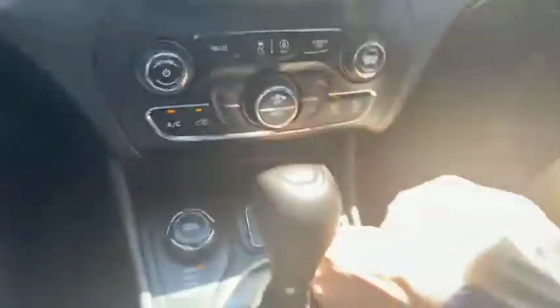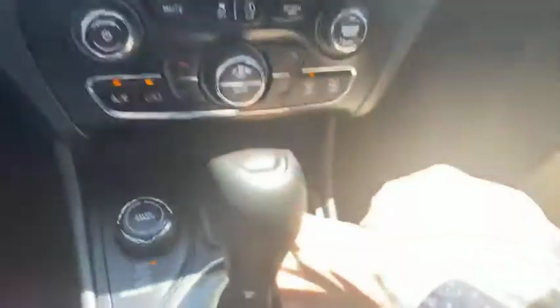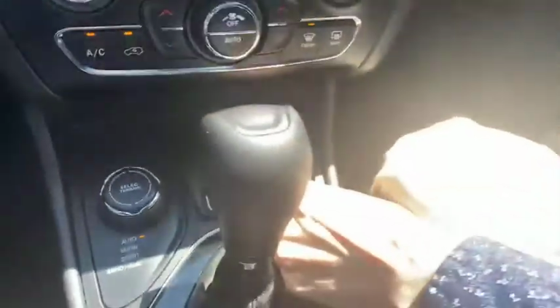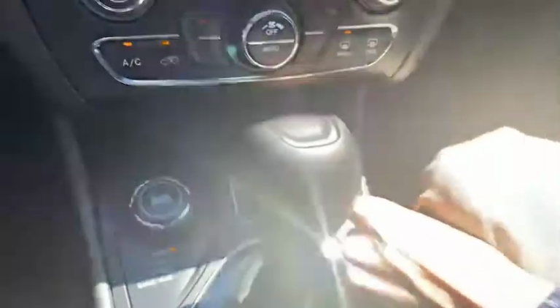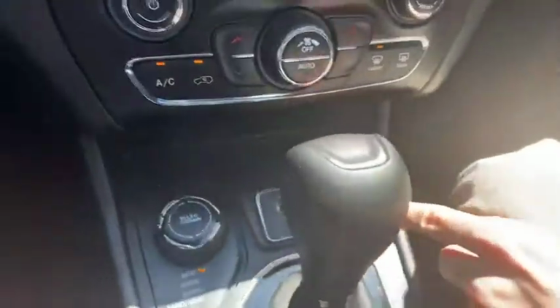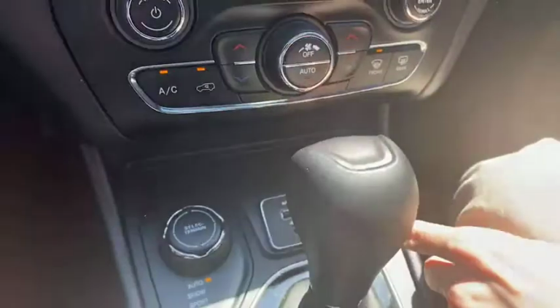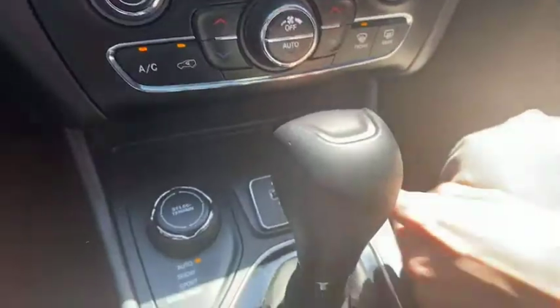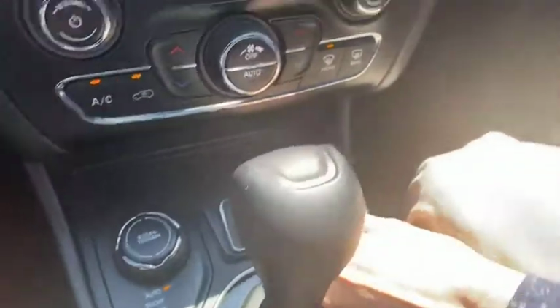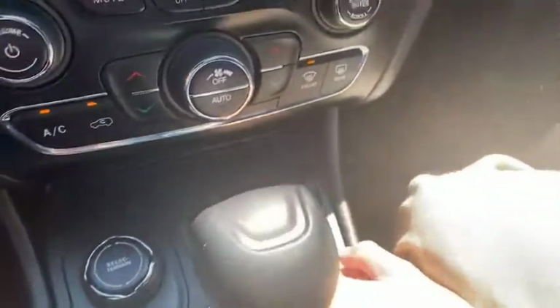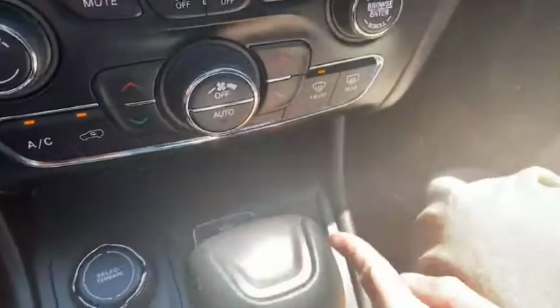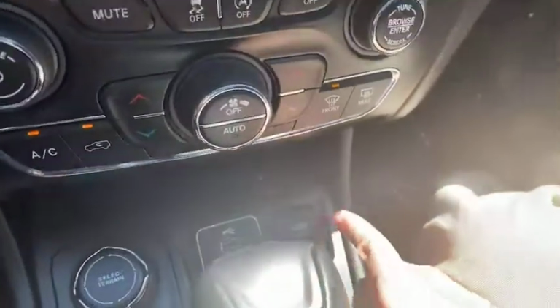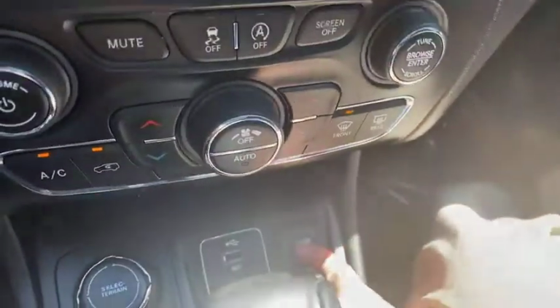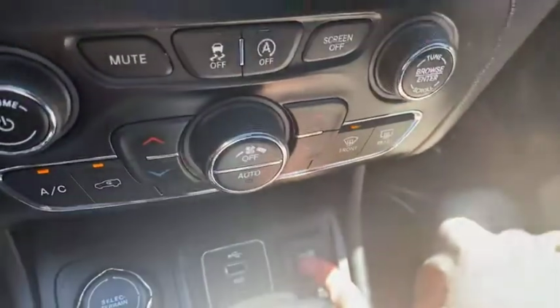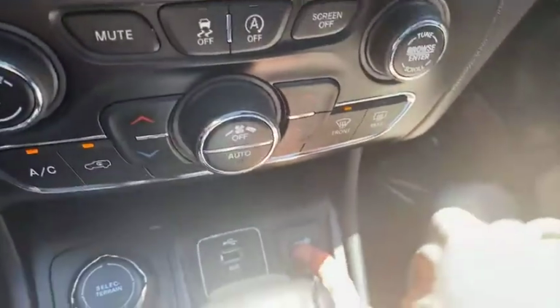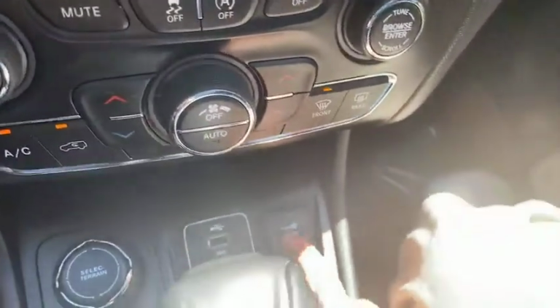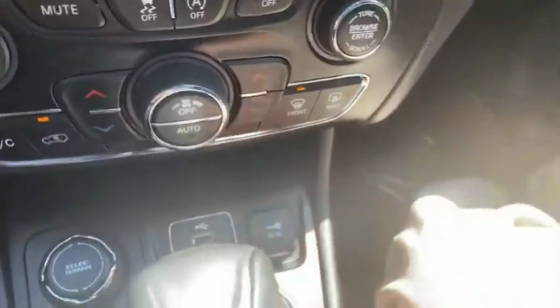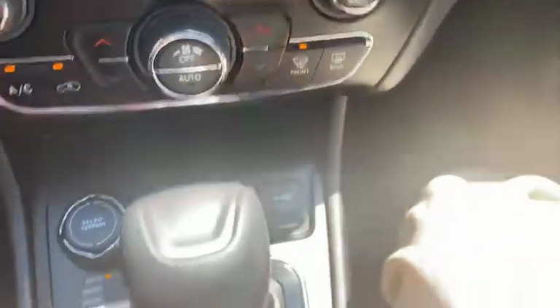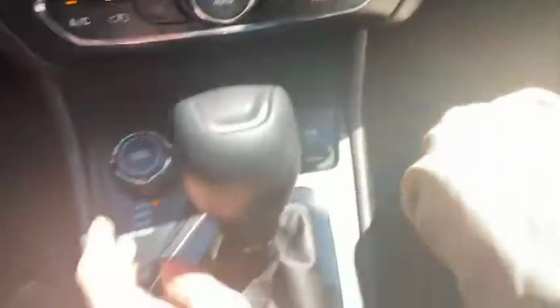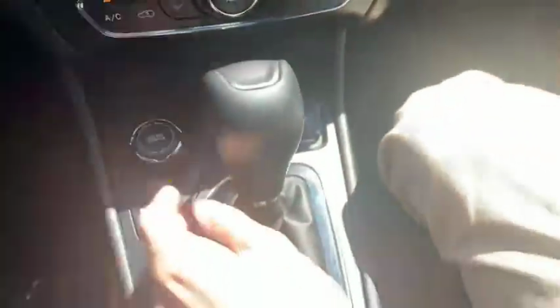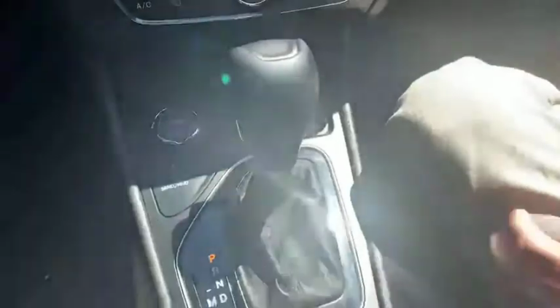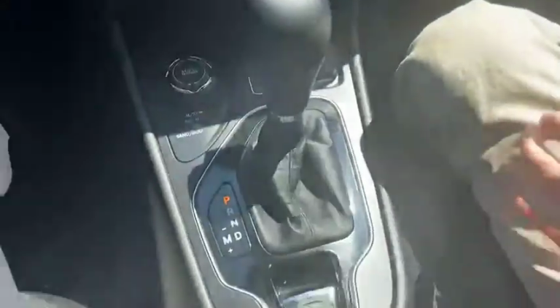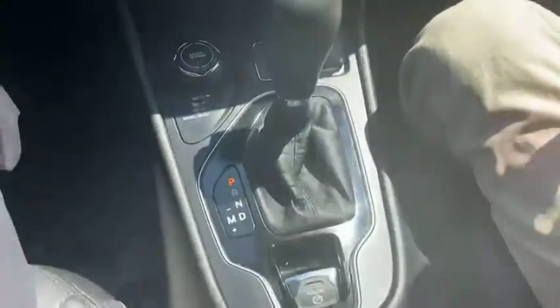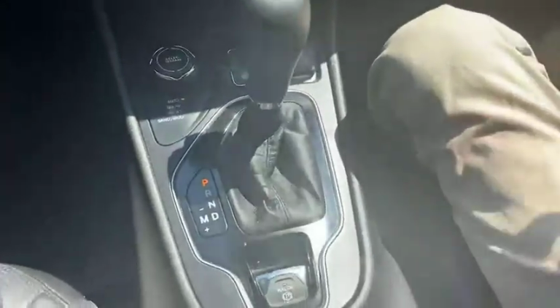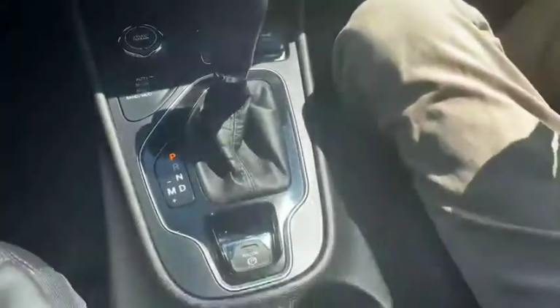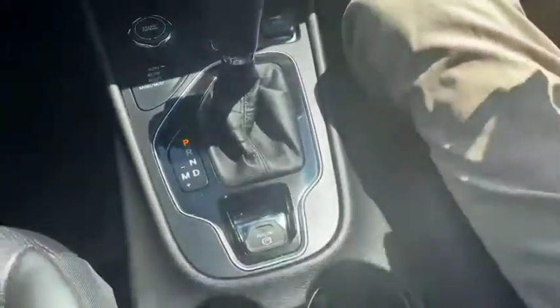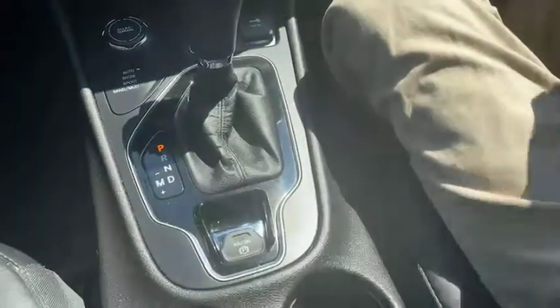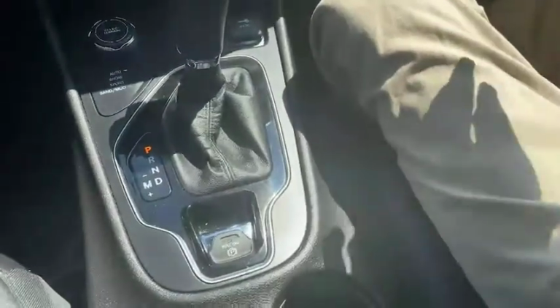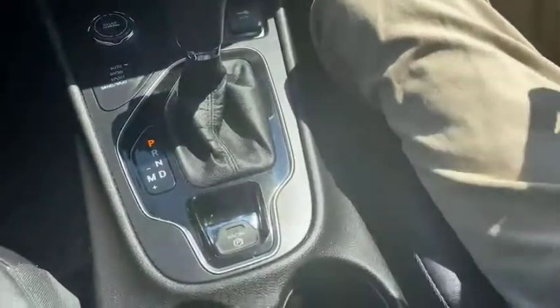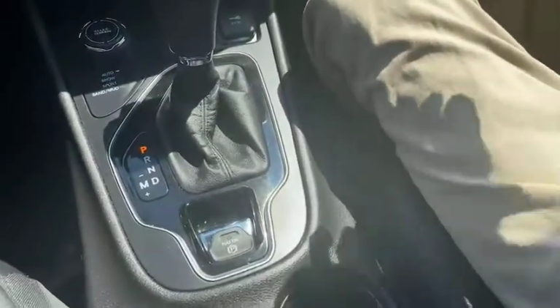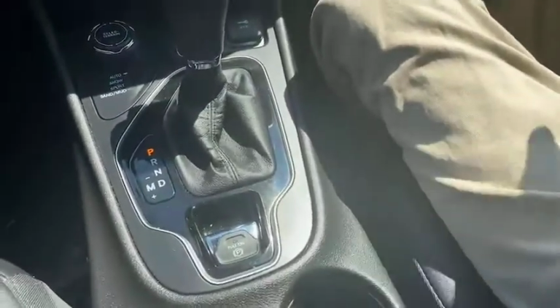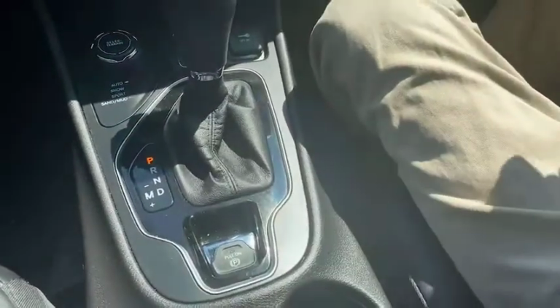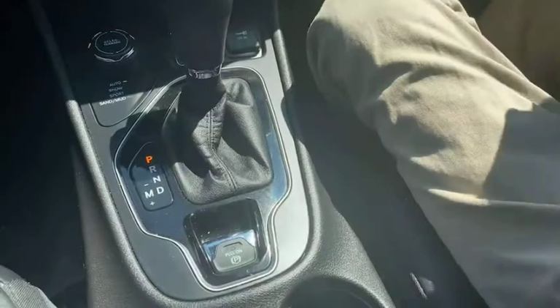Looking down here we got our USB port, our aux port, 12-volt charger. We can select our terrain here with our auto, snow, sport, sand and mud modes.